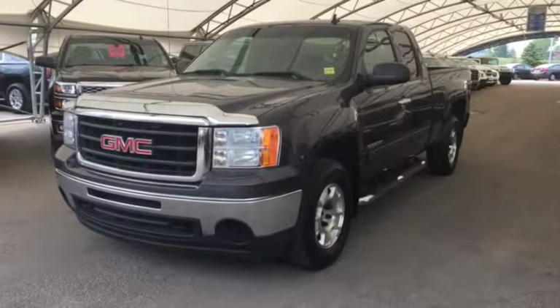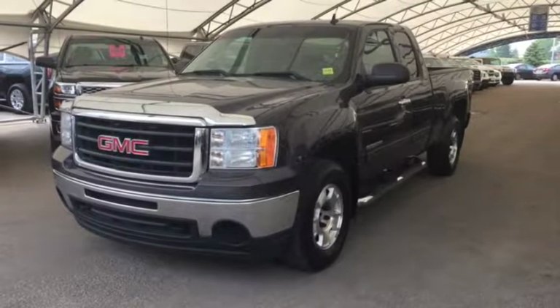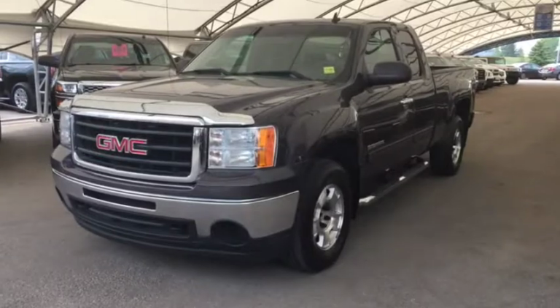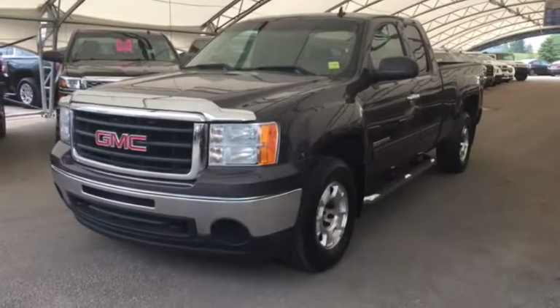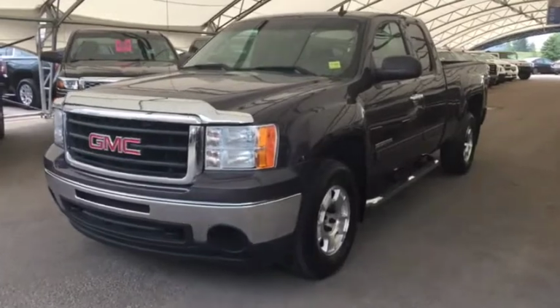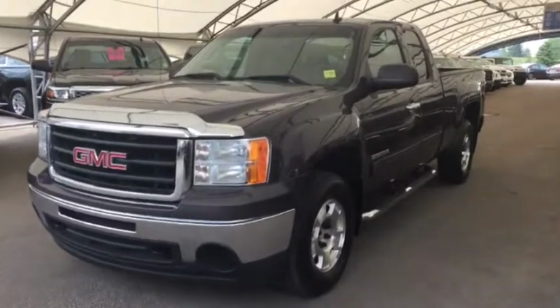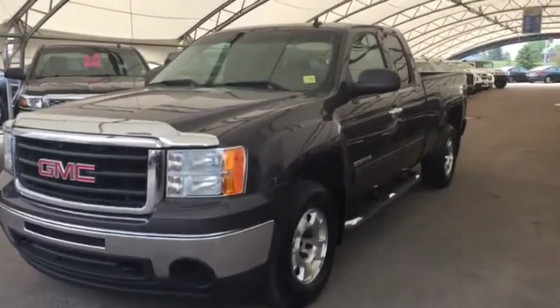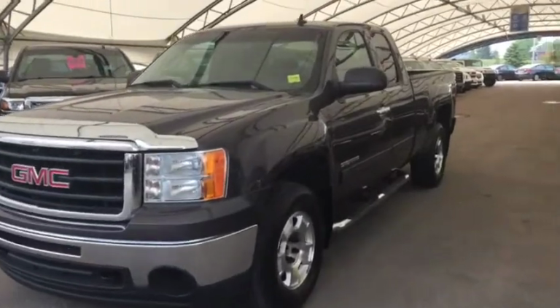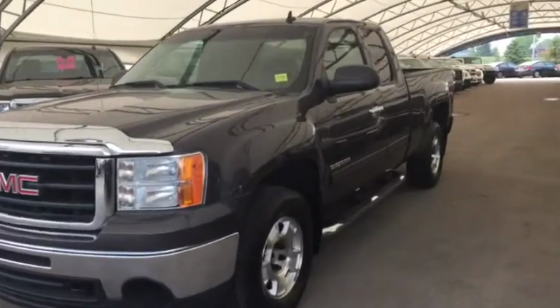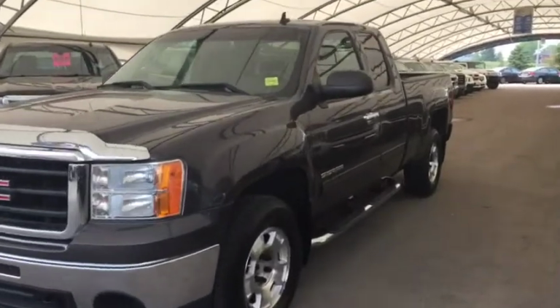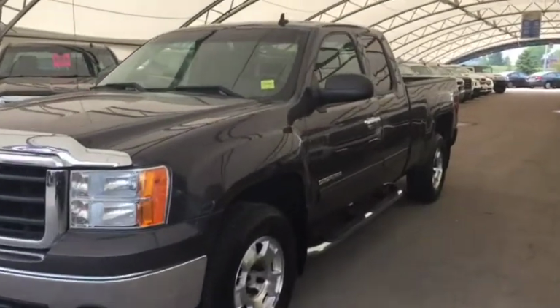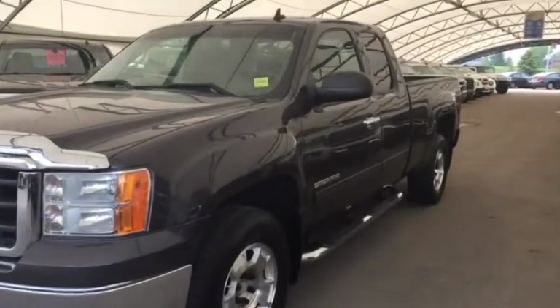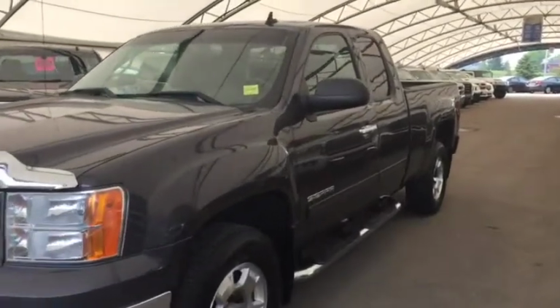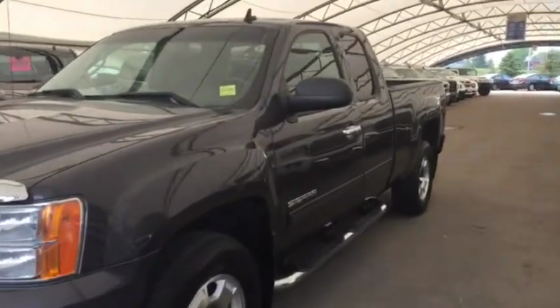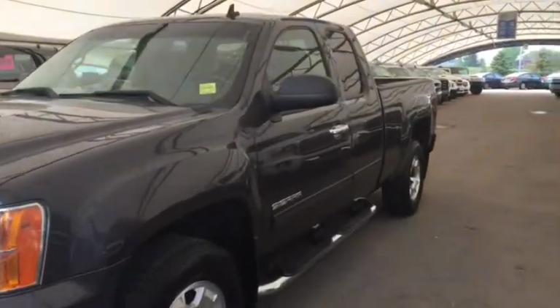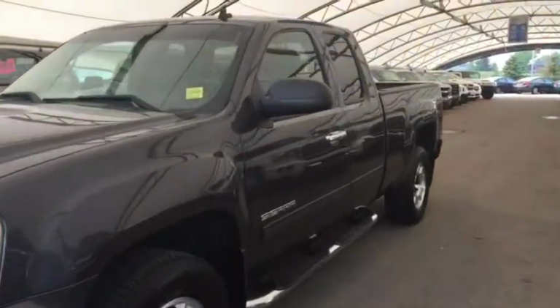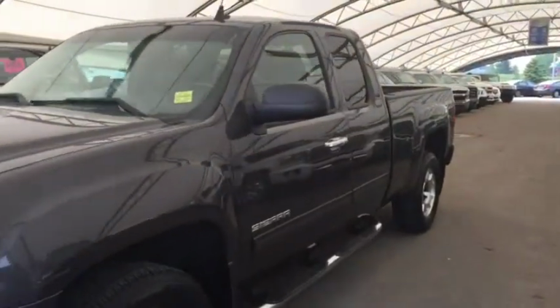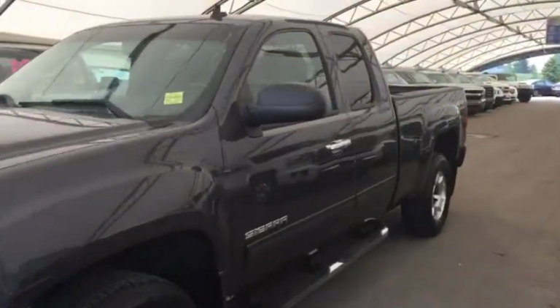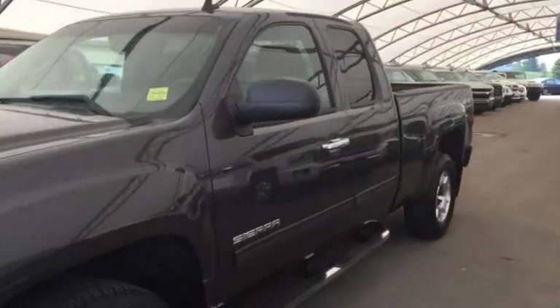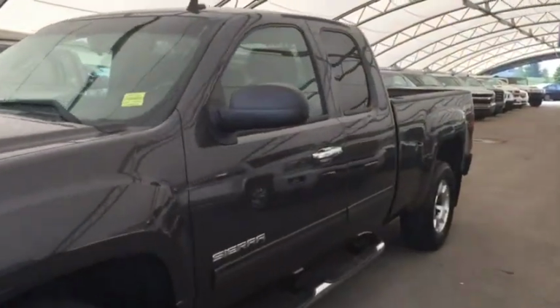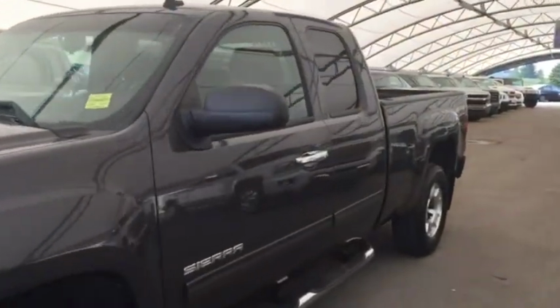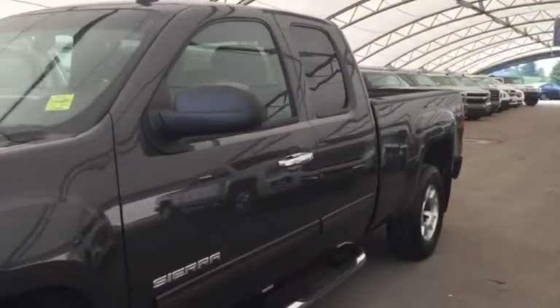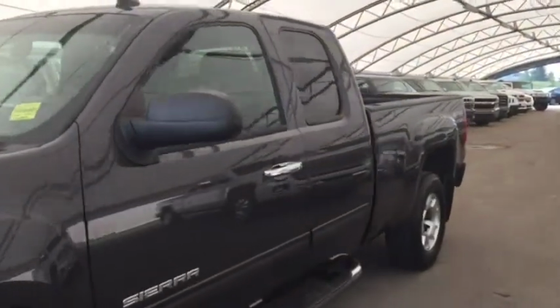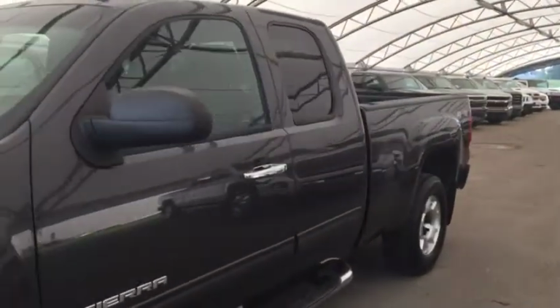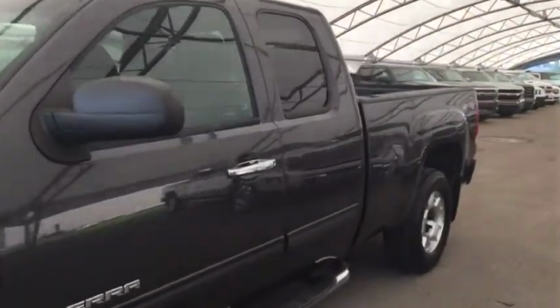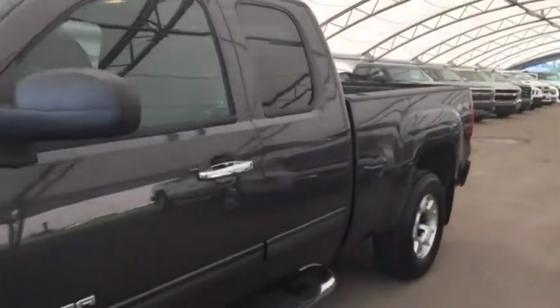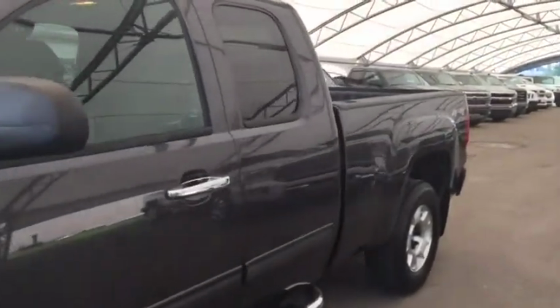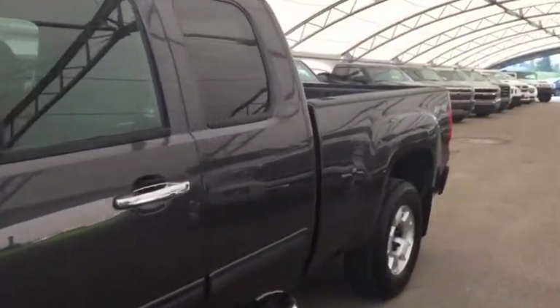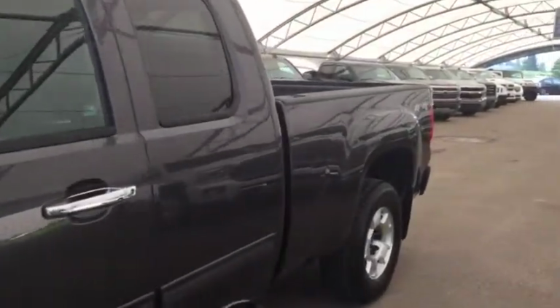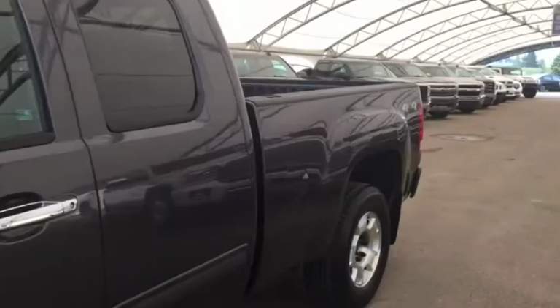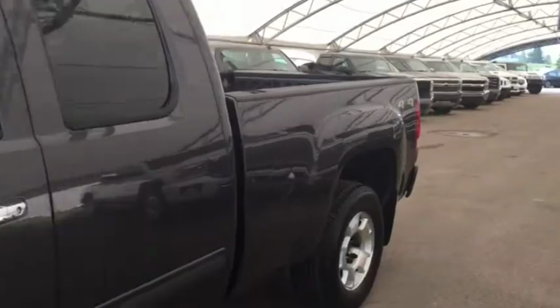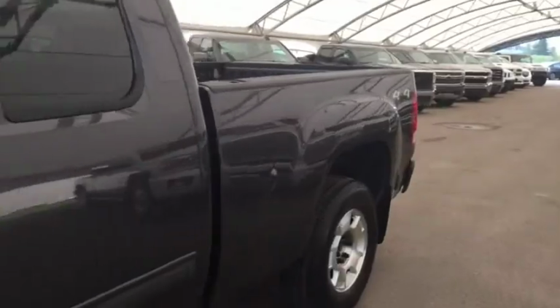Welcome to Davis Chevrolet. This is a pre-owned 2010 GMC Sierra in the color gray.